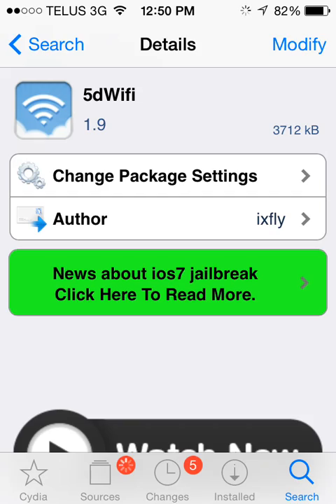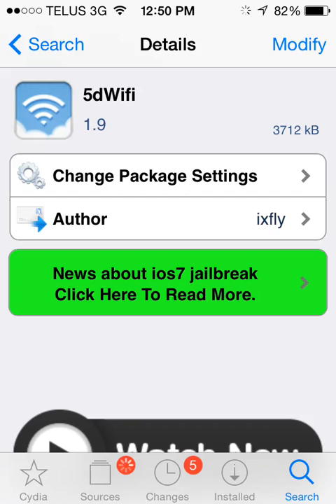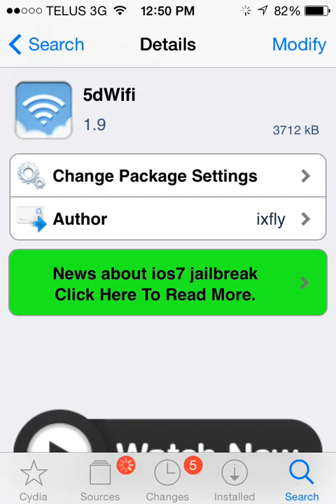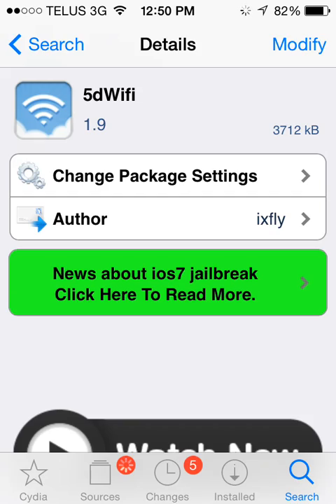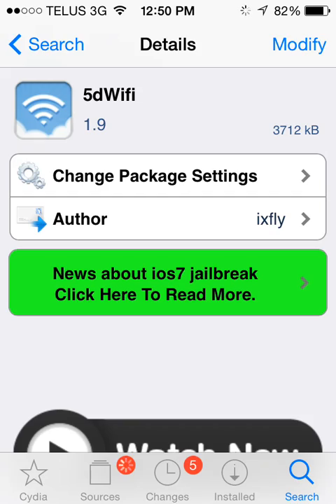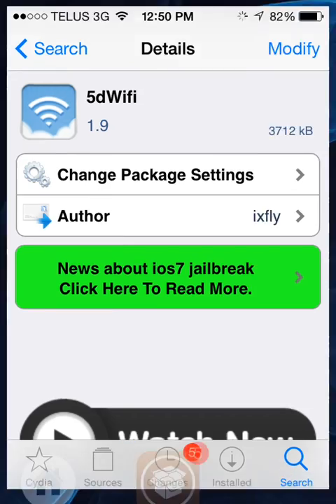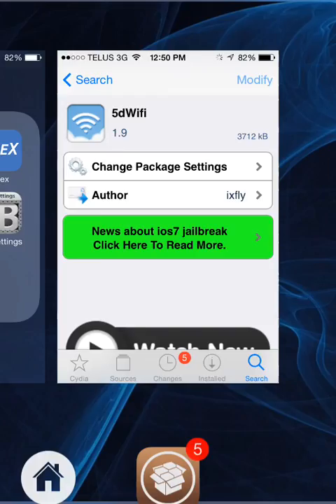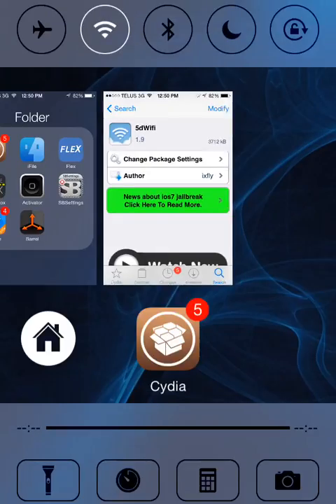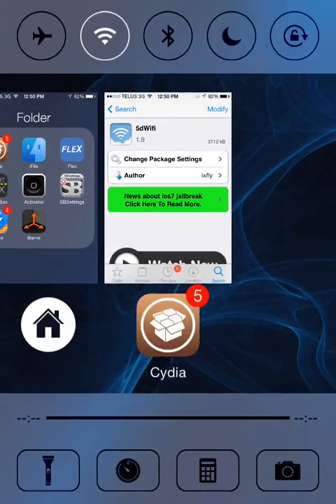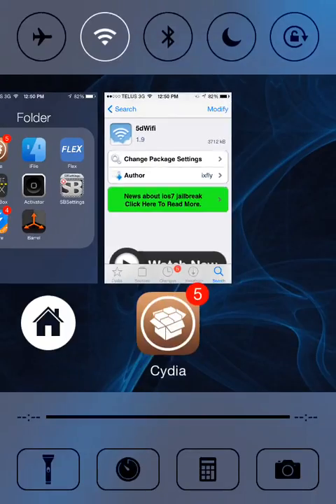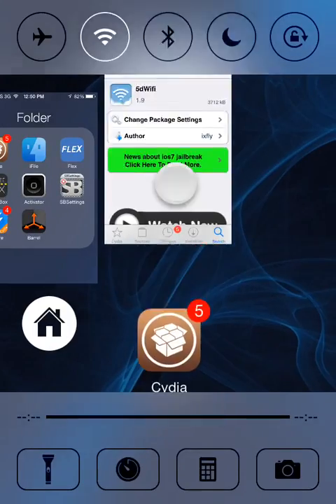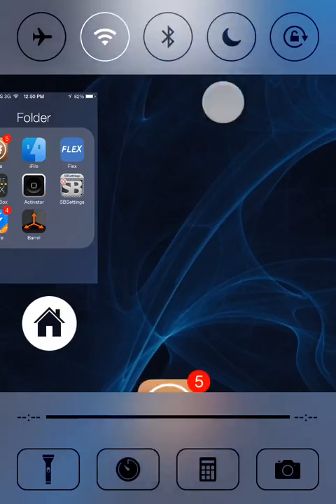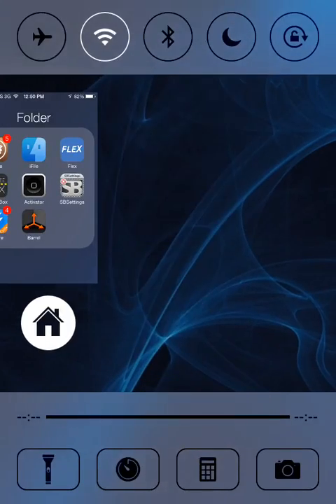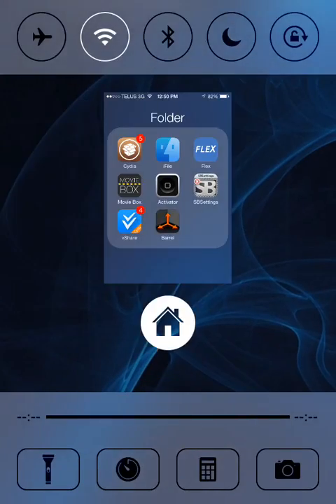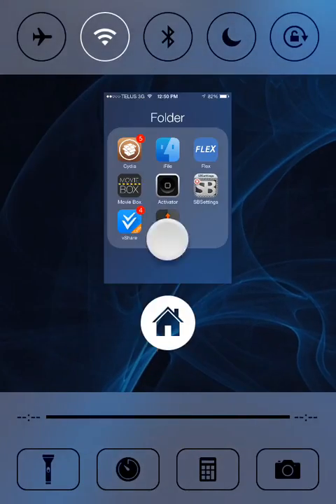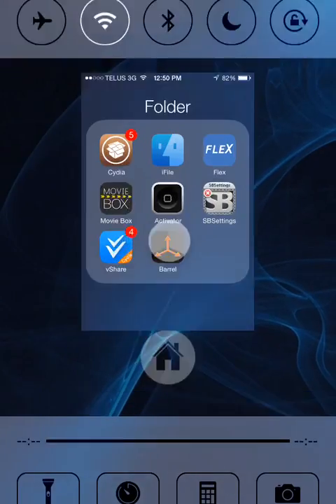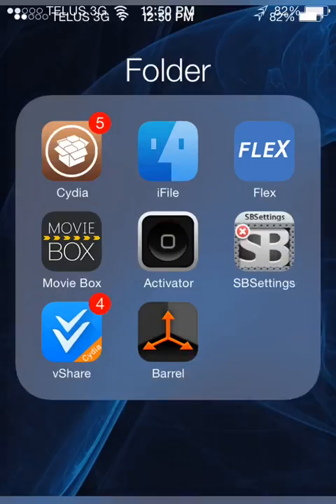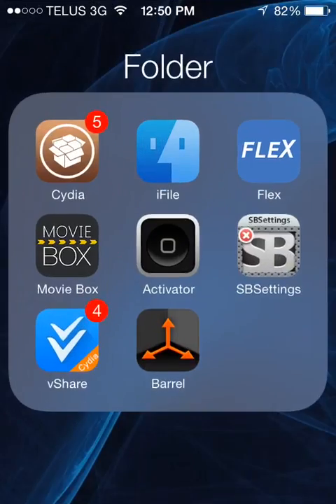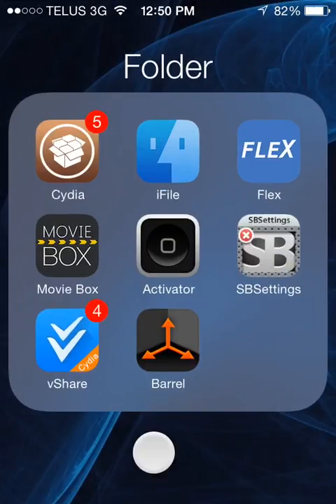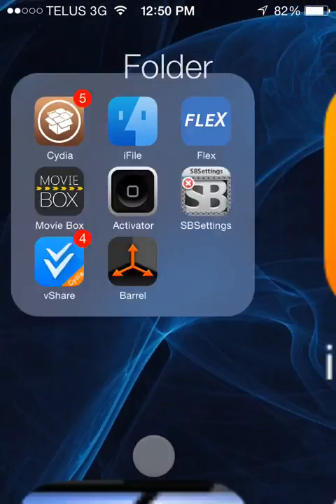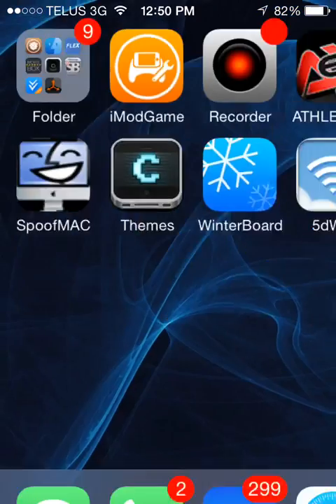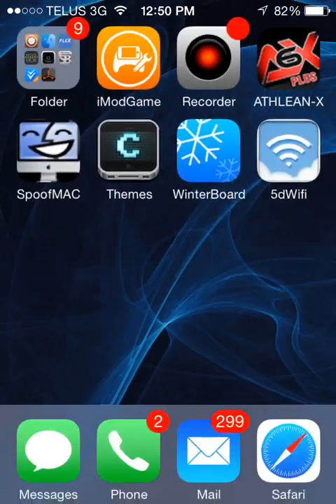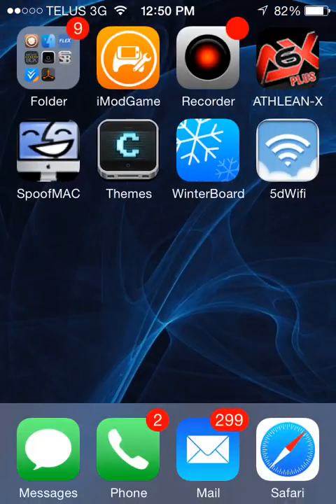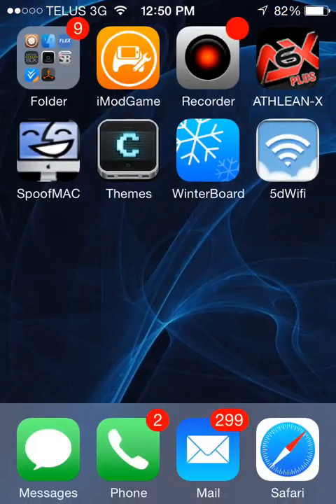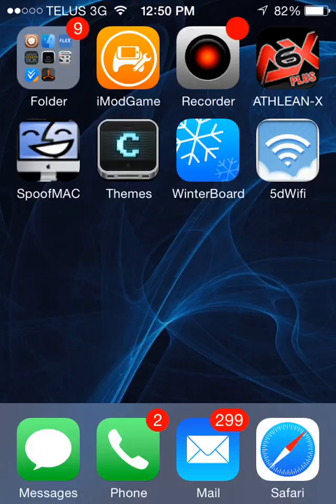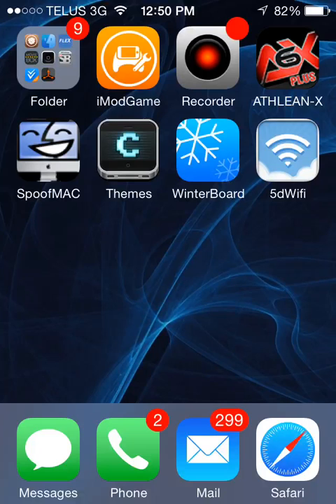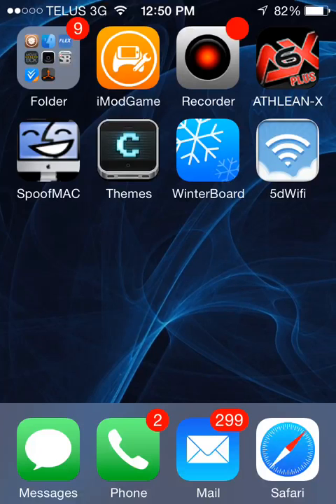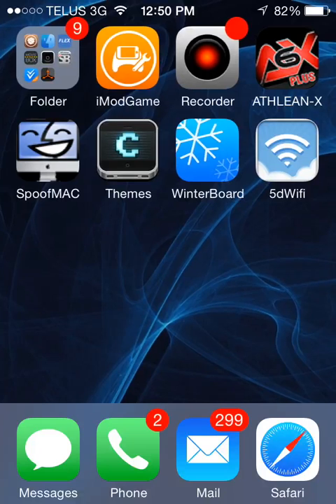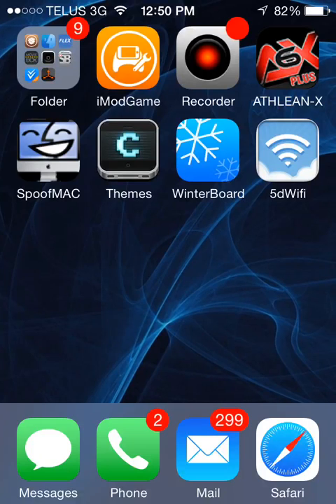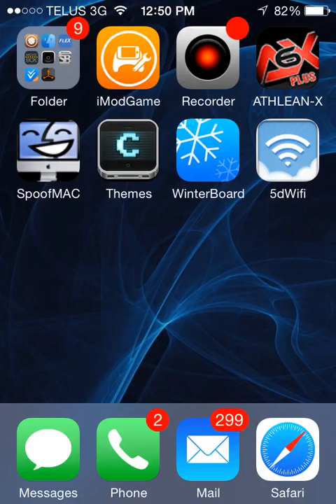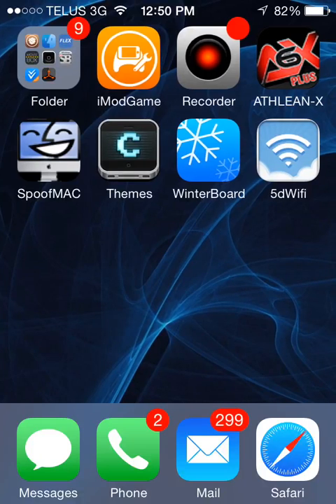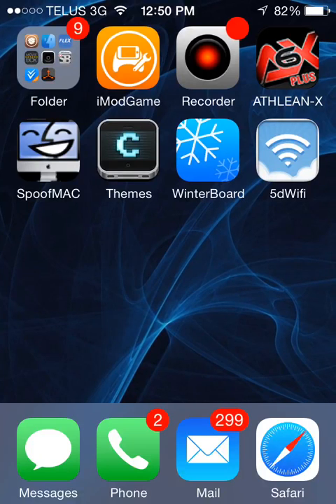Go ahead and install it, but it might not work. It might not show up until you respring your device a couple times.